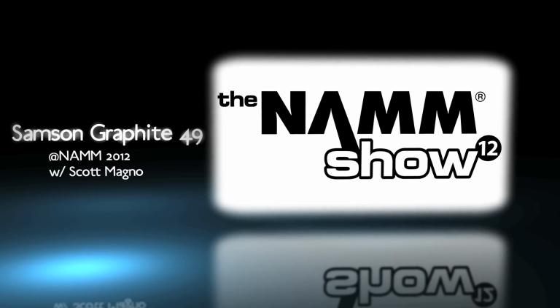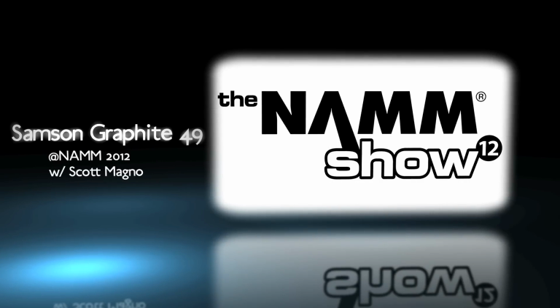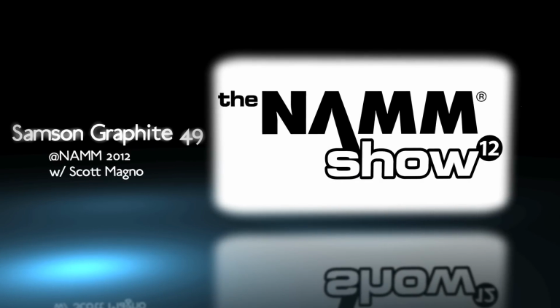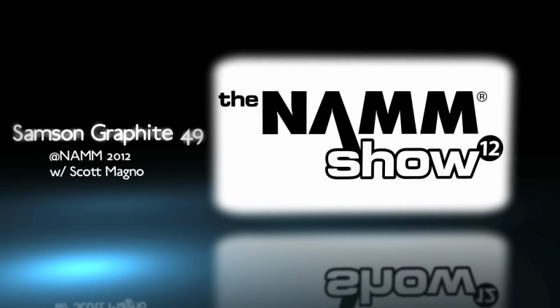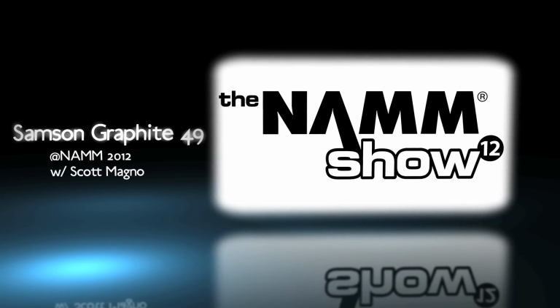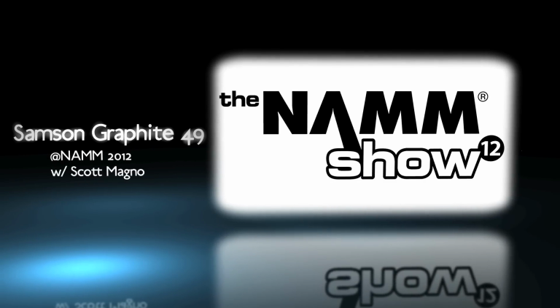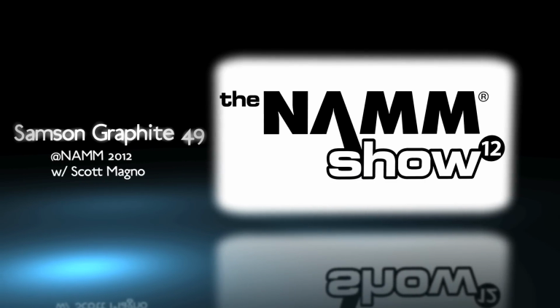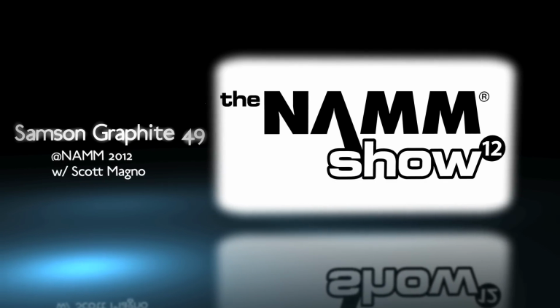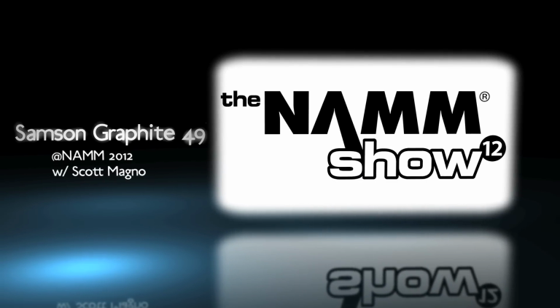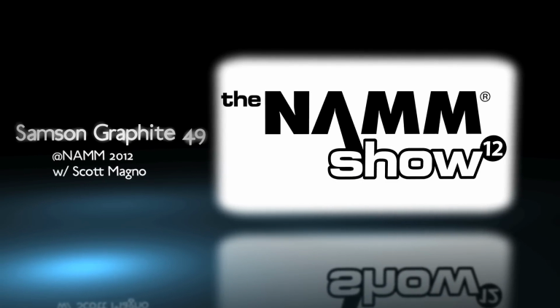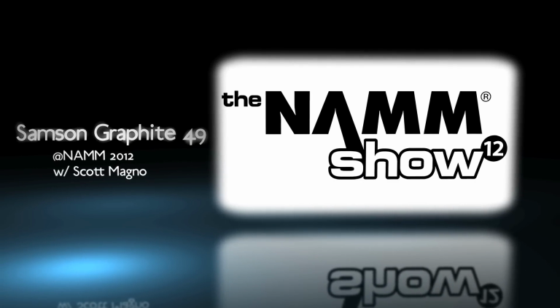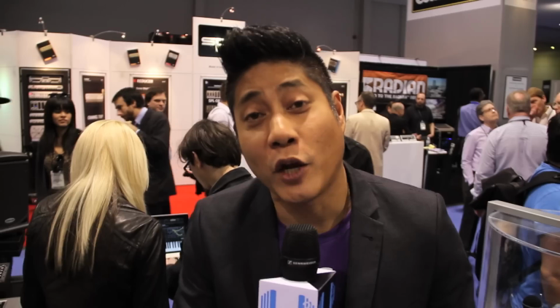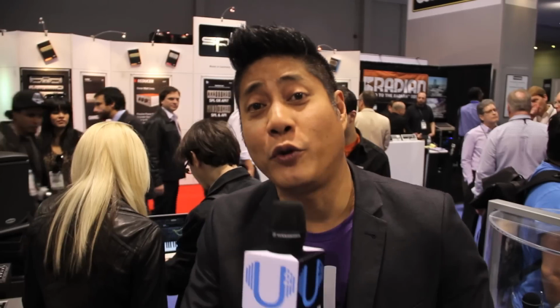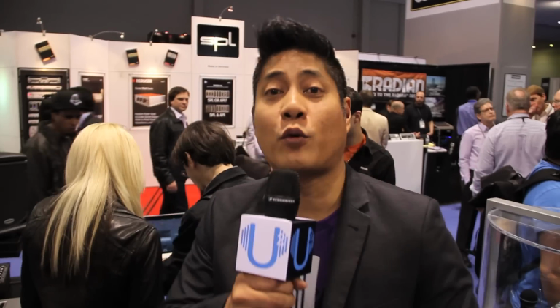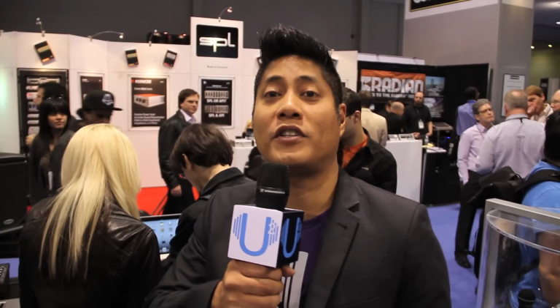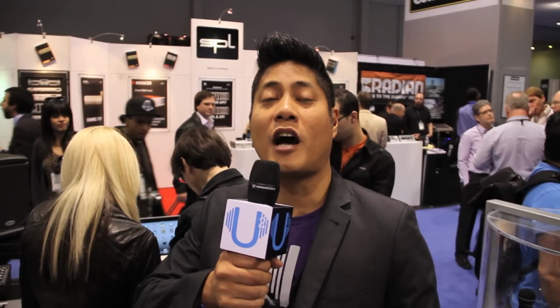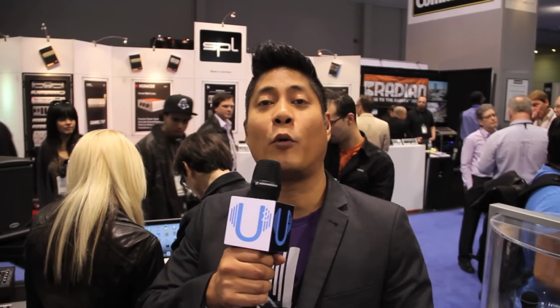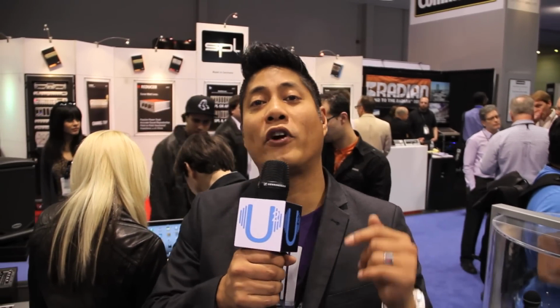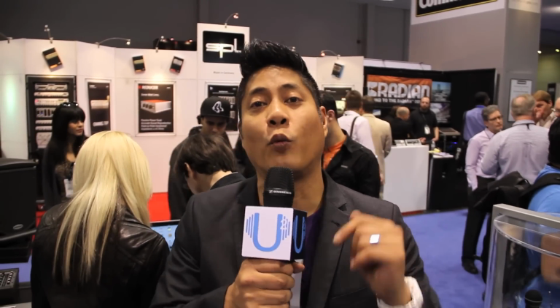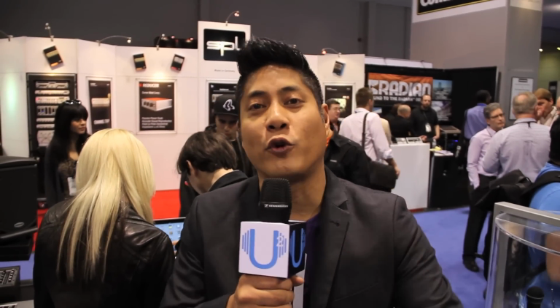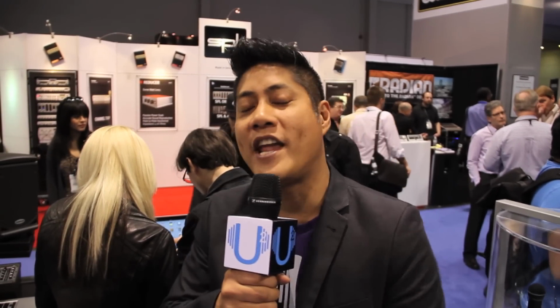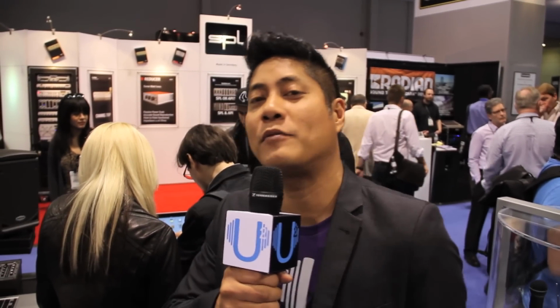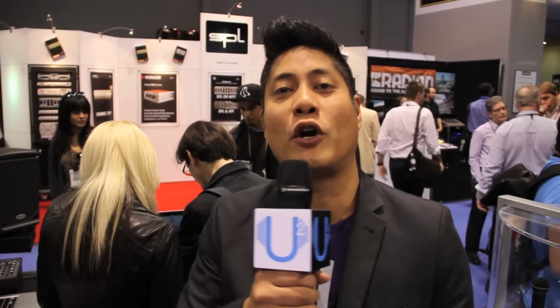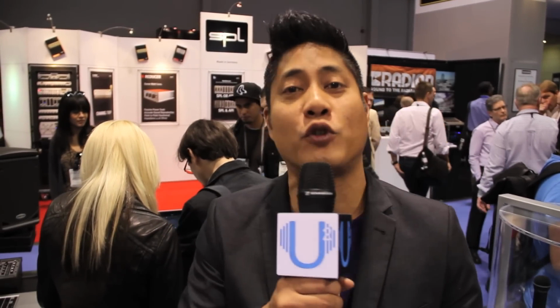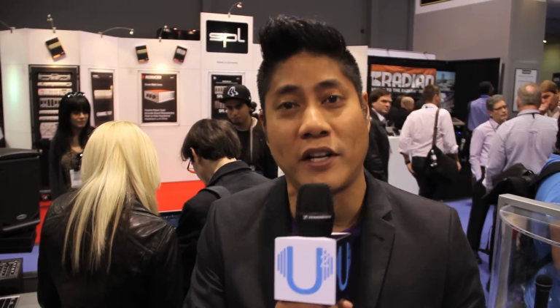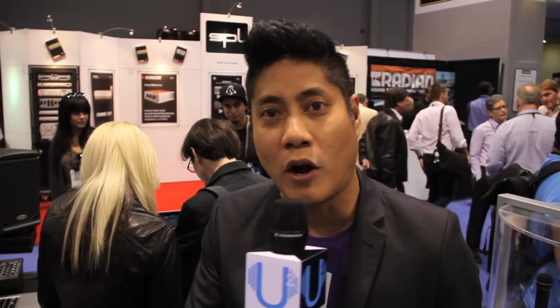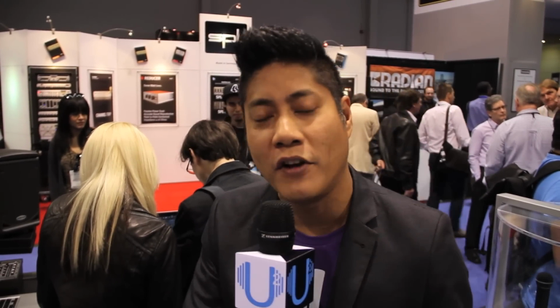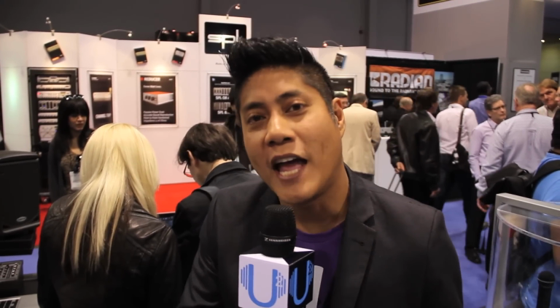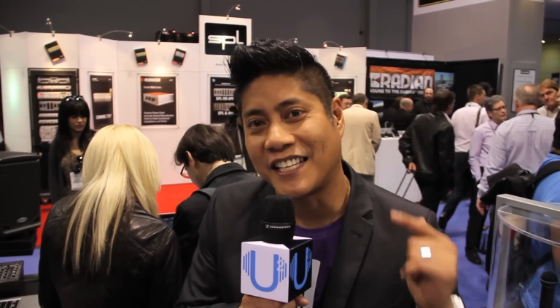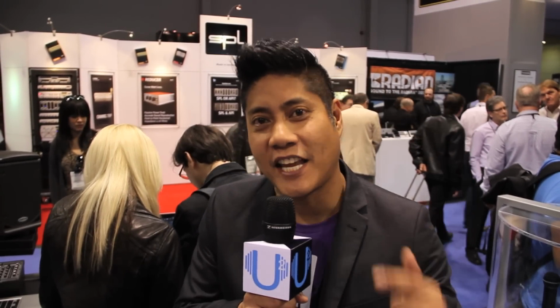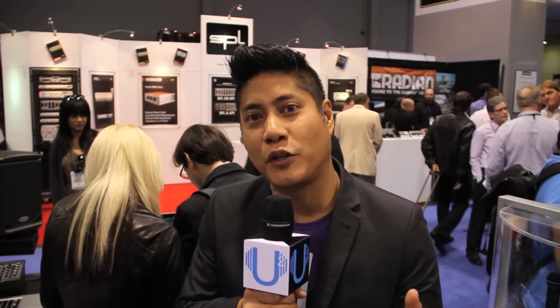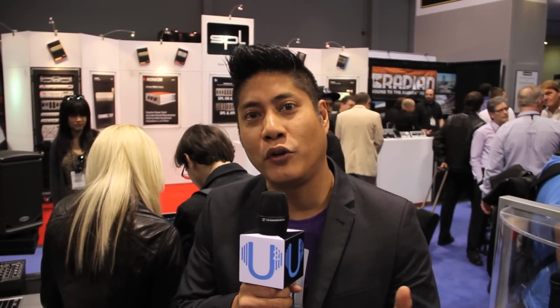What's going on? This is Scott Magno, DJ MadFlip, here with UniqueSquared.com. We are at the Winter NAMM Show 2012 at the Samson booth.